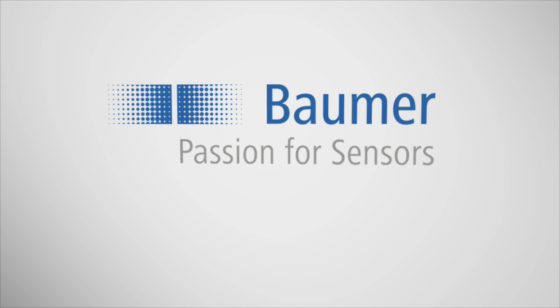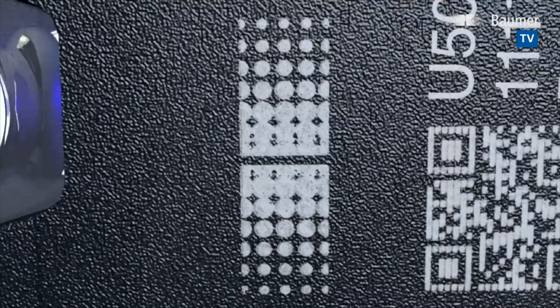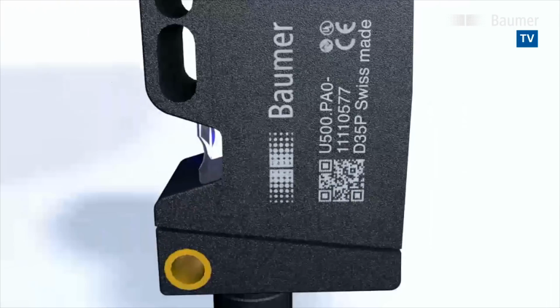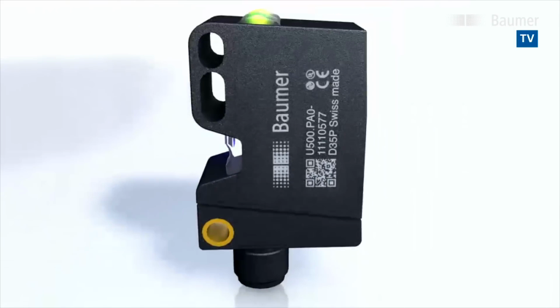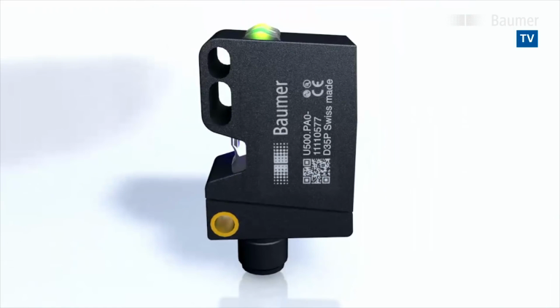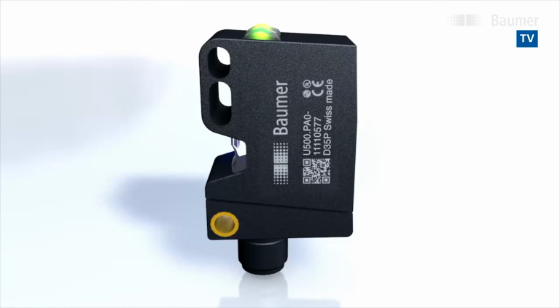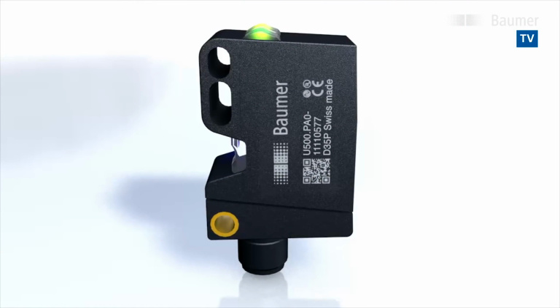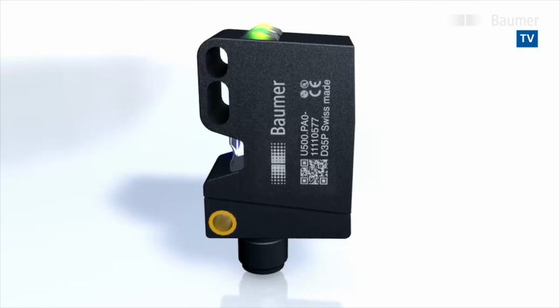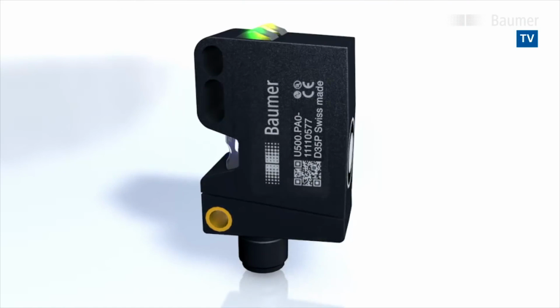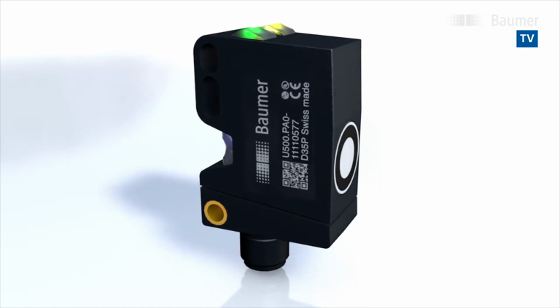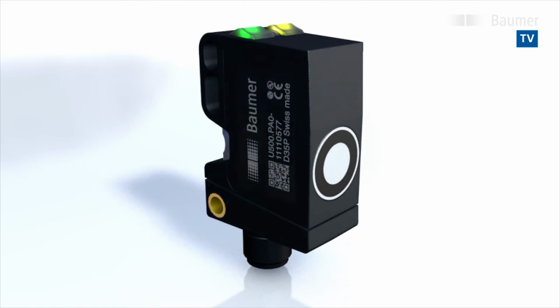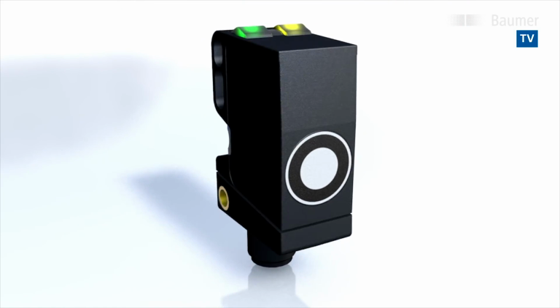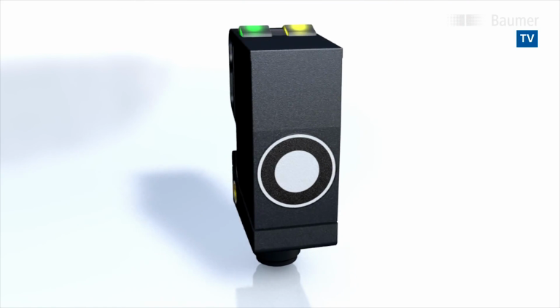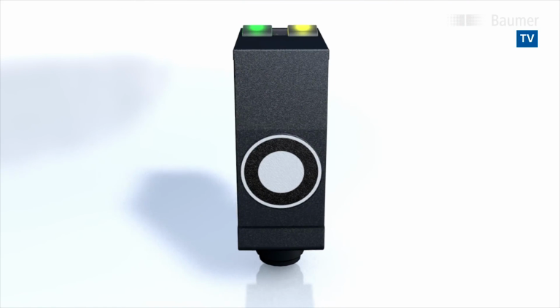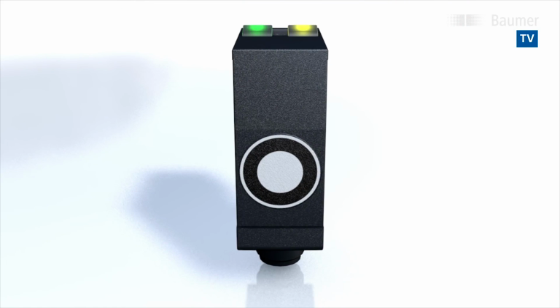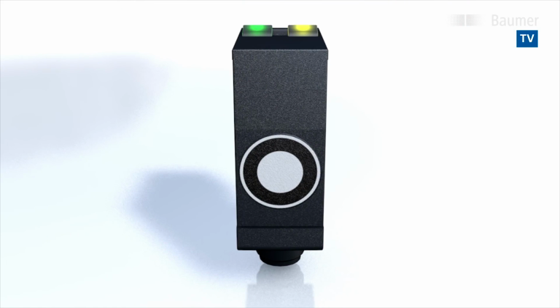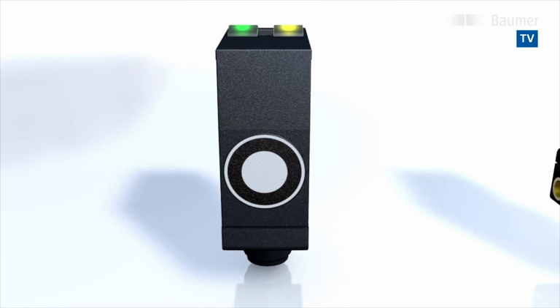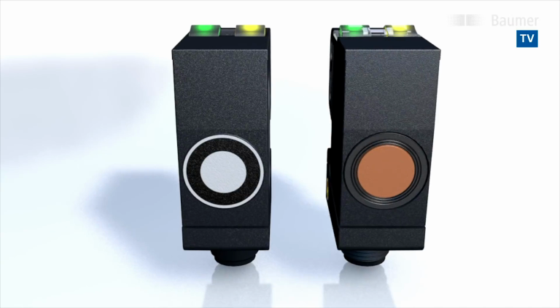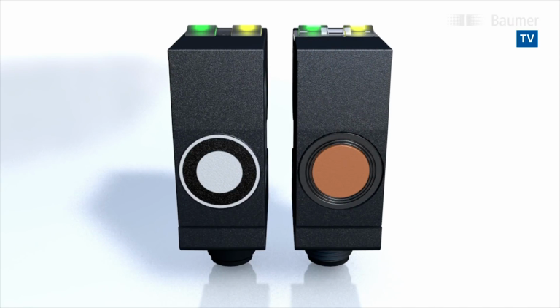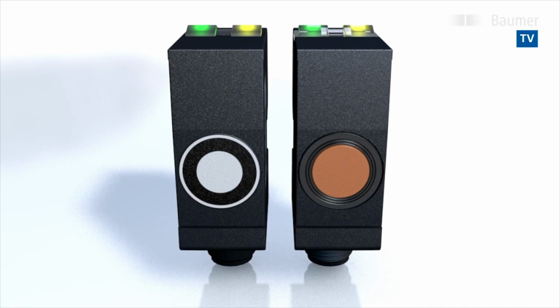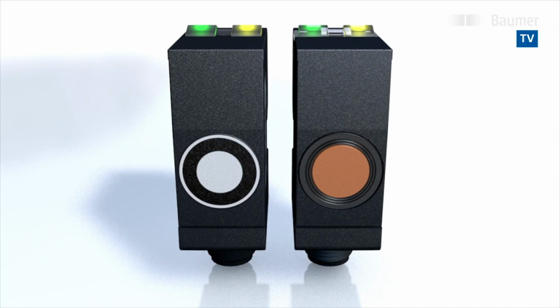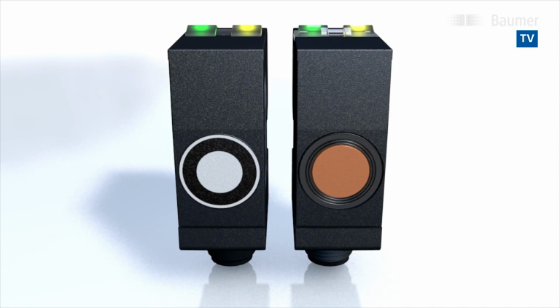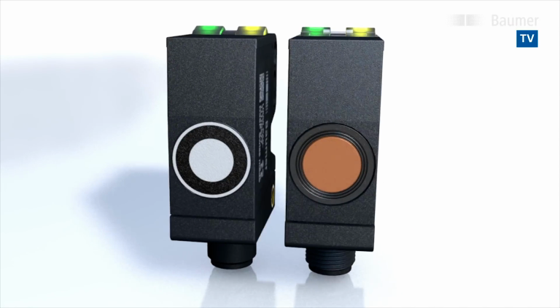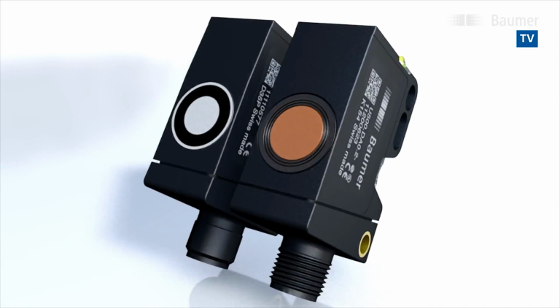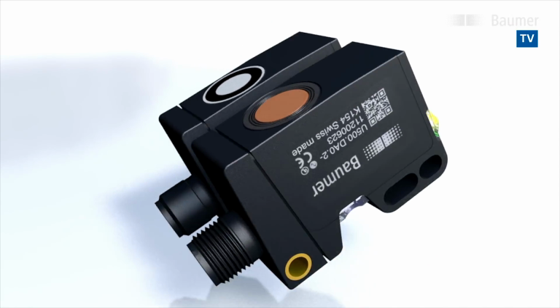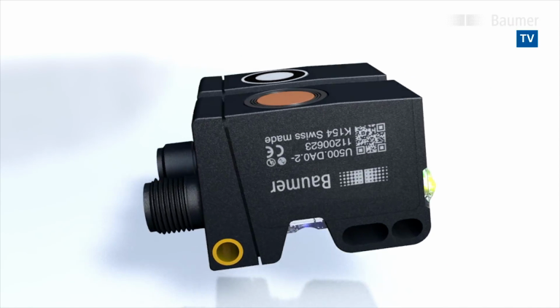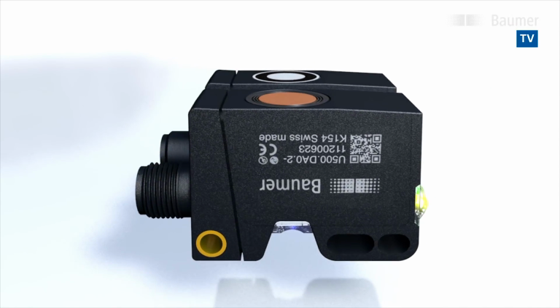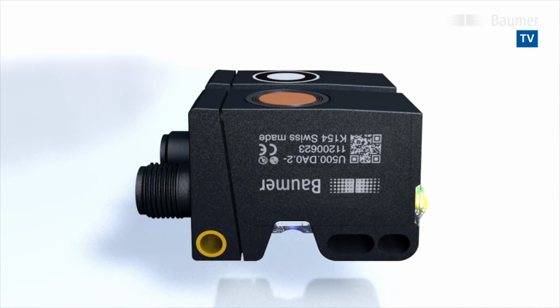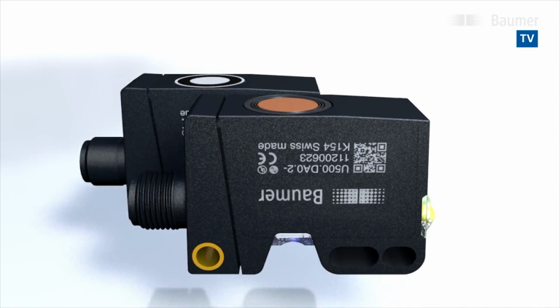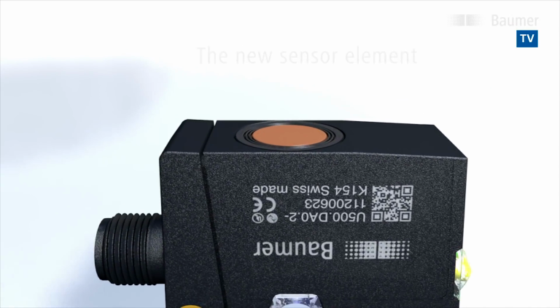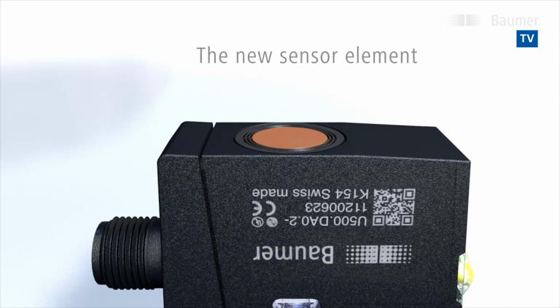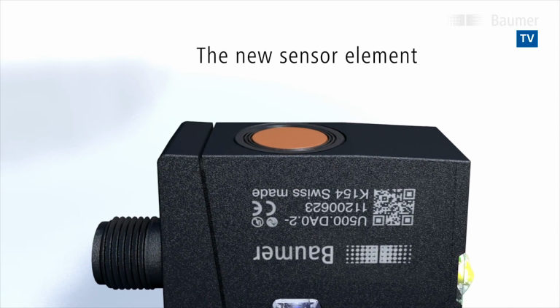The new ultrasonic sensors made by Balmer are sturdier than ever before, yet still enormously cost-efficient.